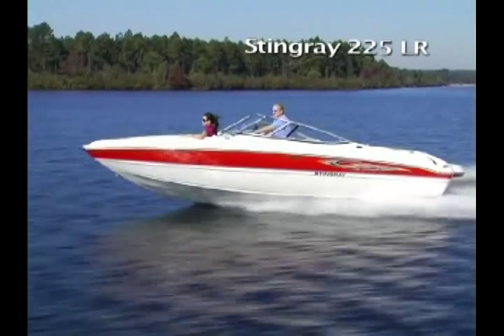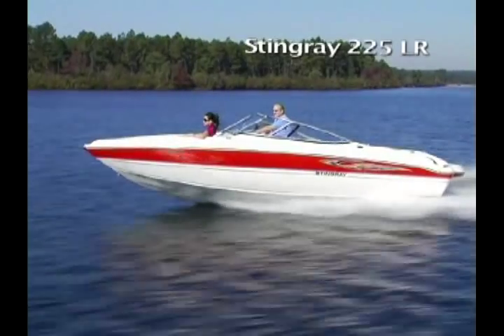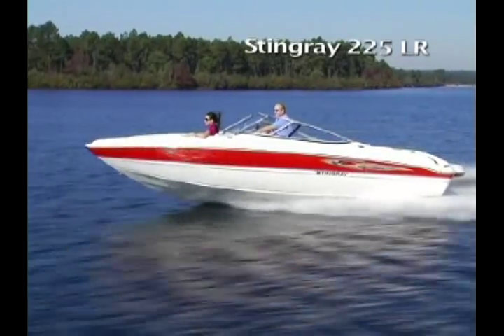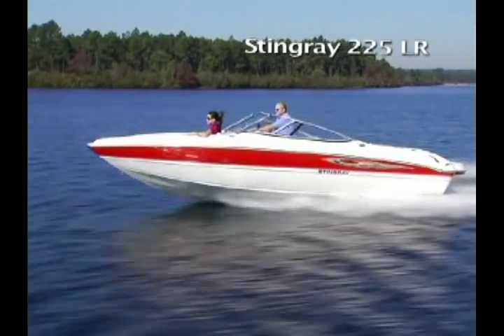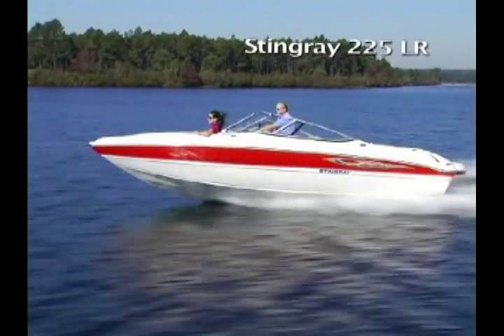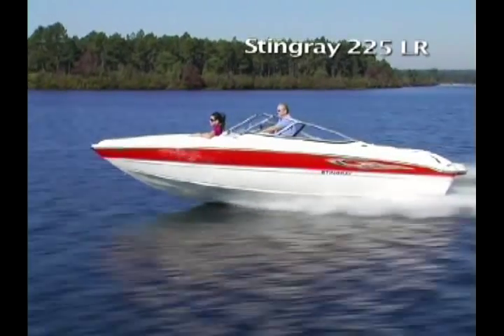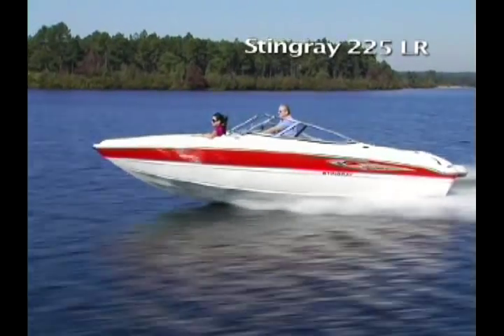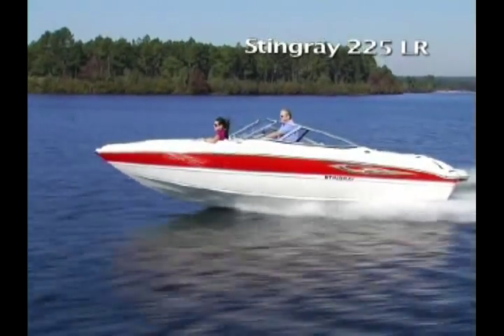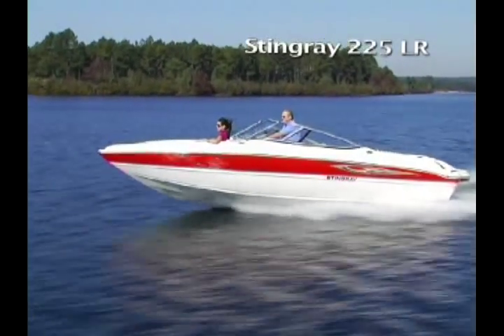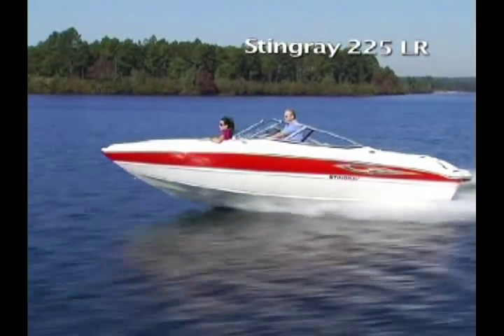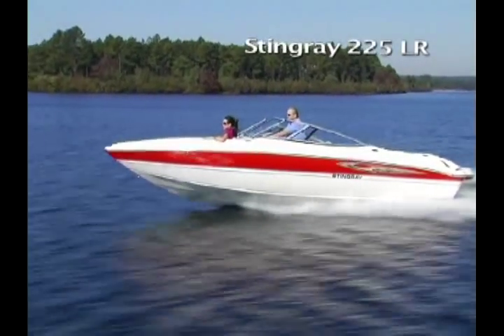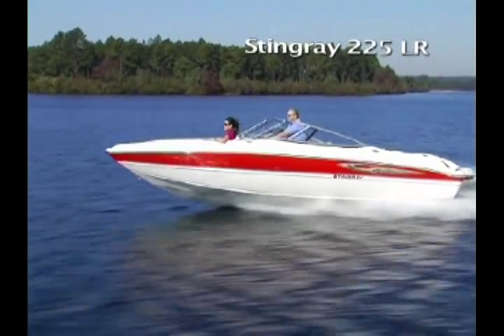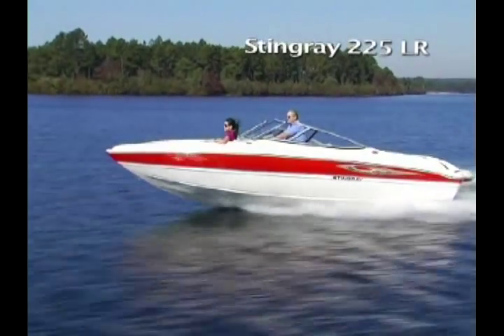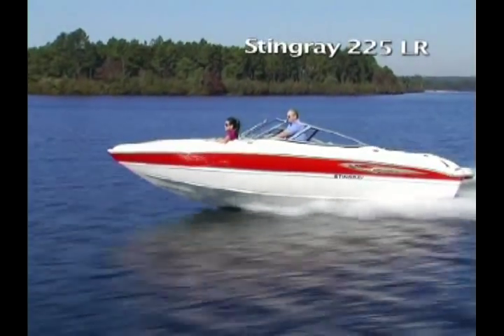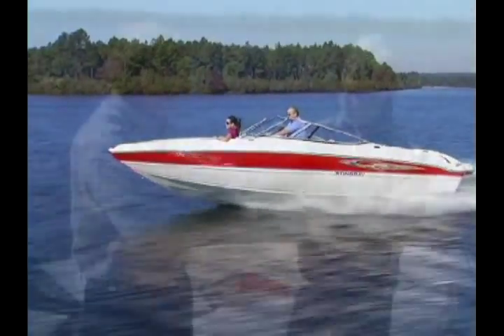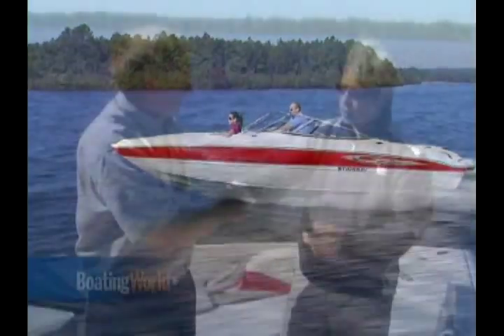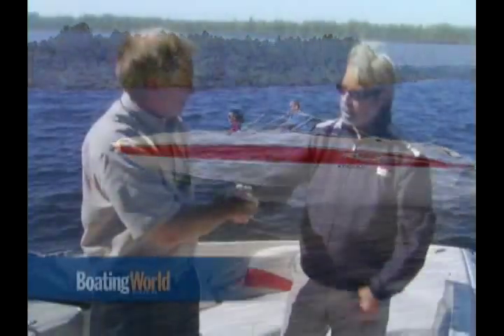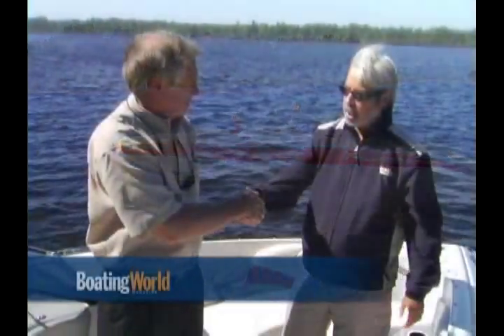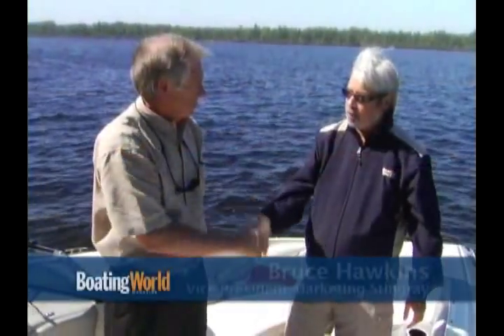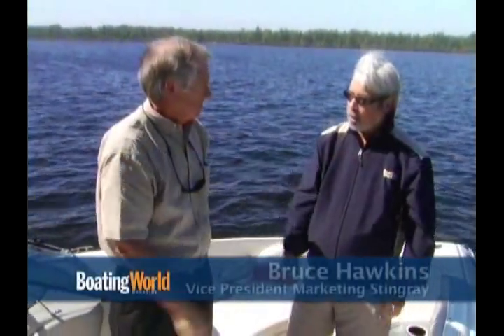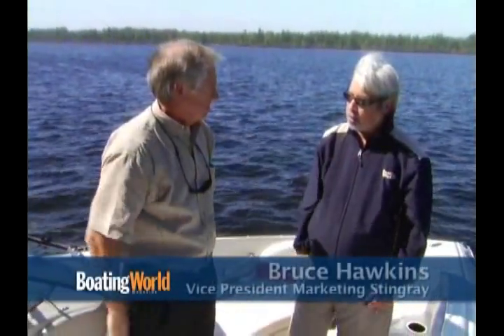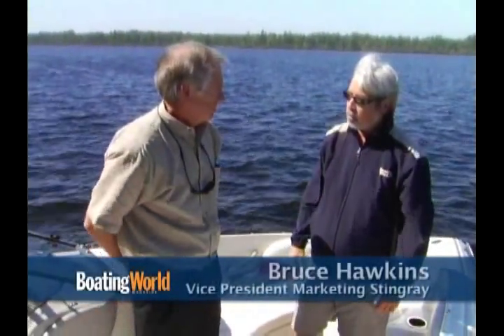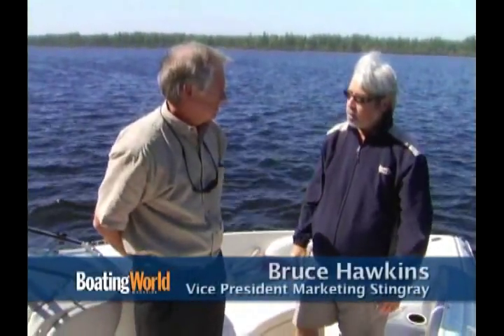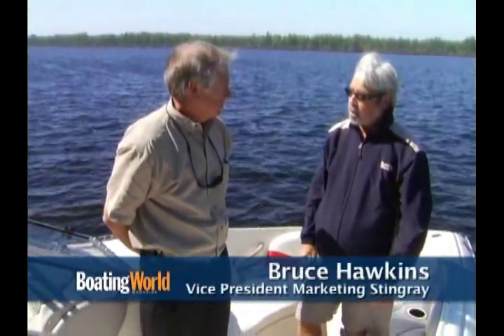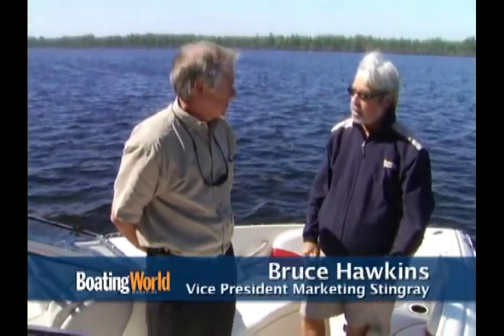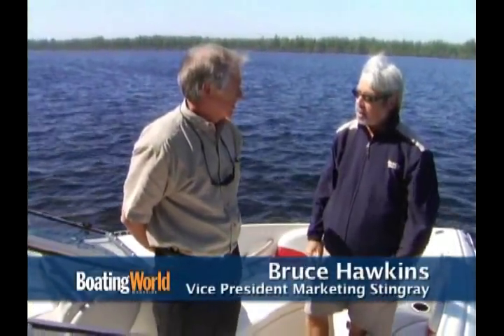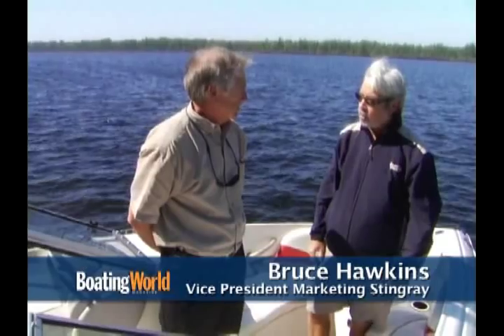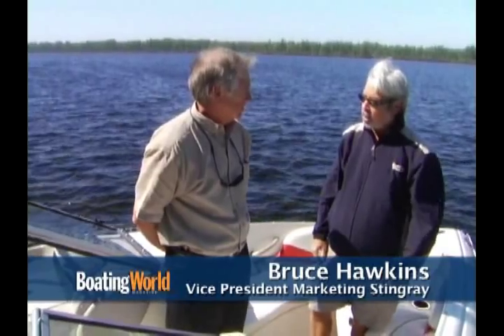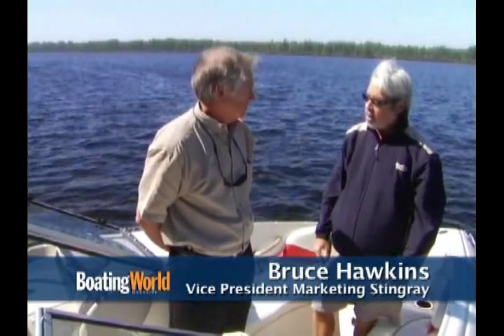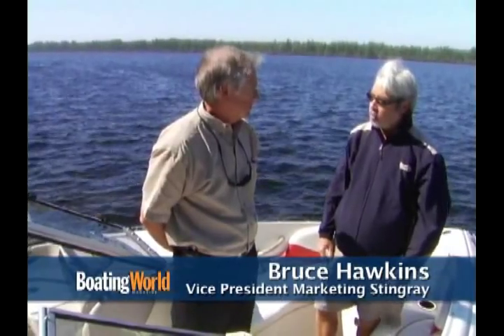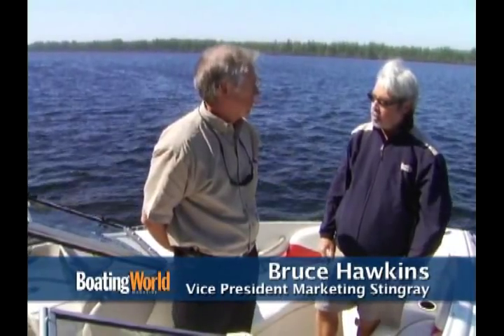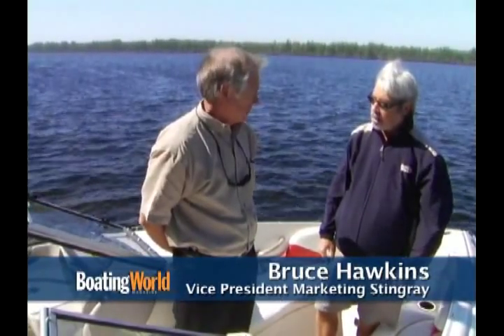I'm here with Bruce Hawkins. Great to see you. Bruce is the Vice President of Marketing and Sales. And we're standing aboard a really exciting new boat for you guys.